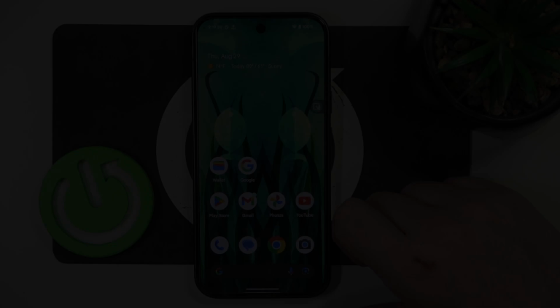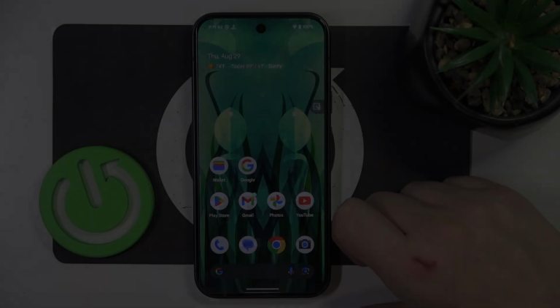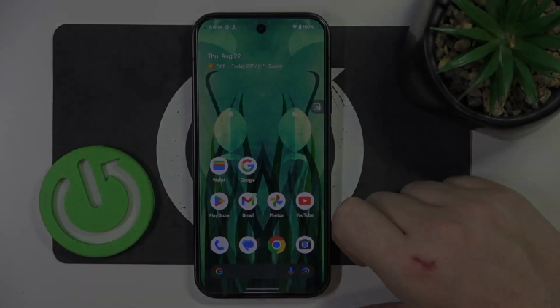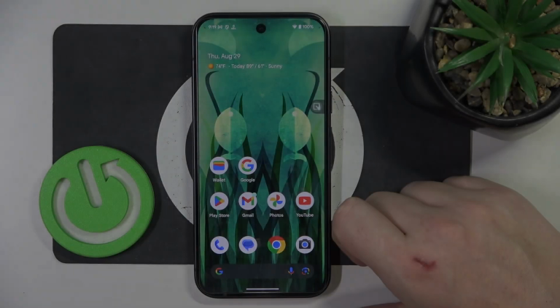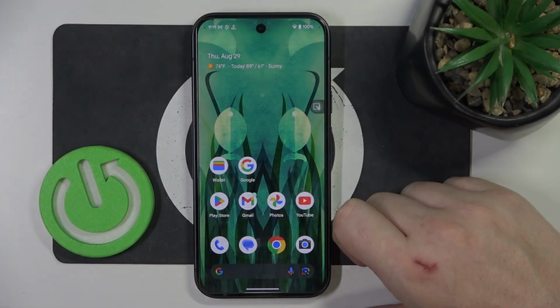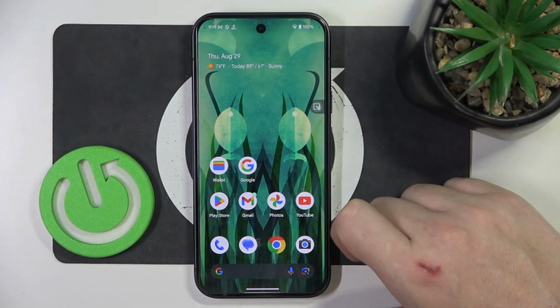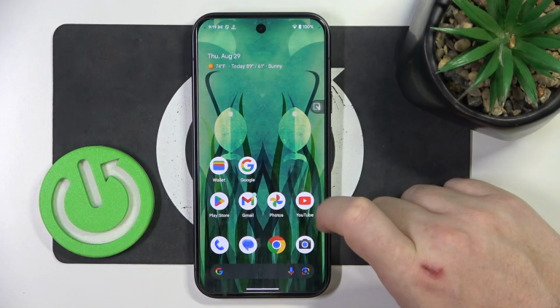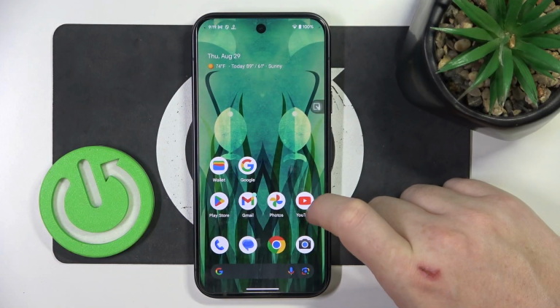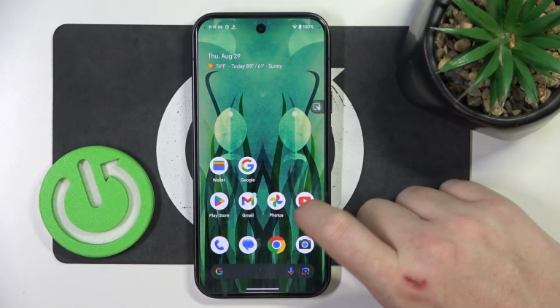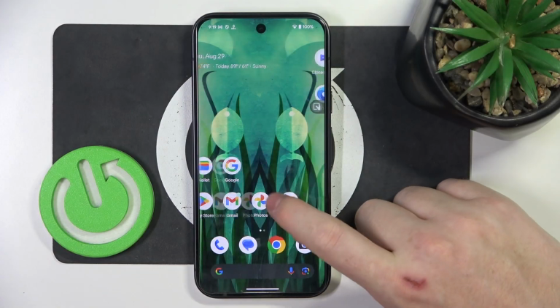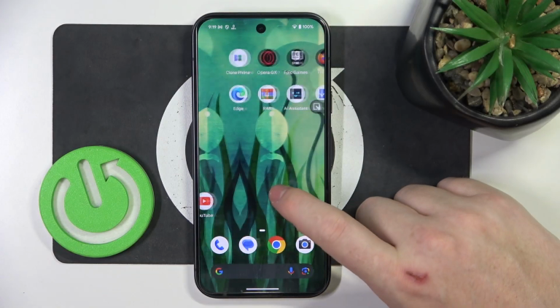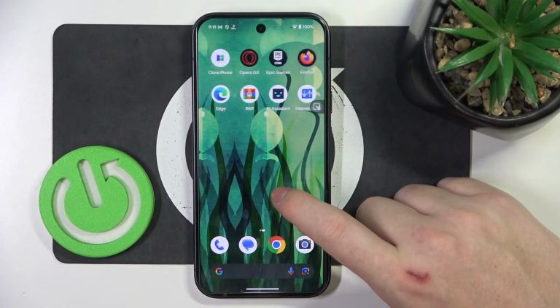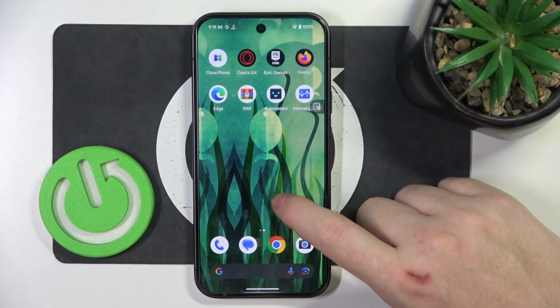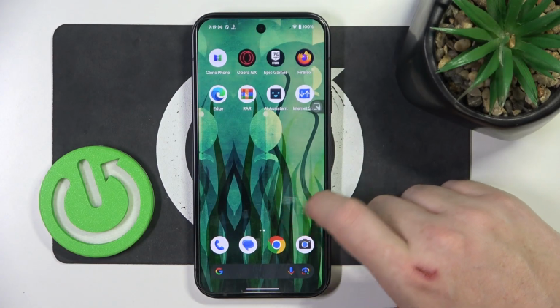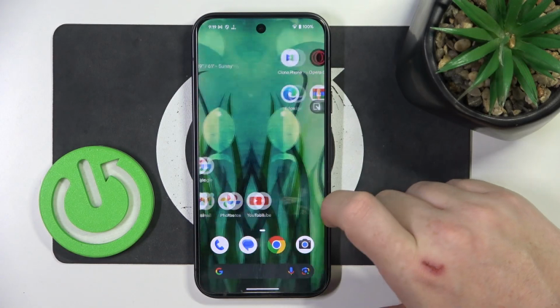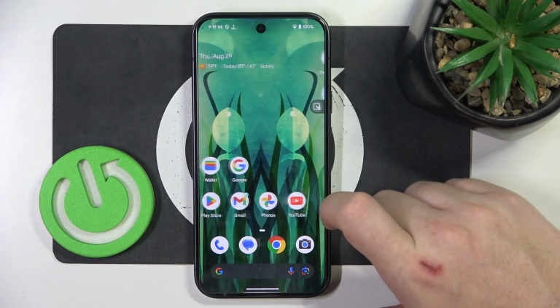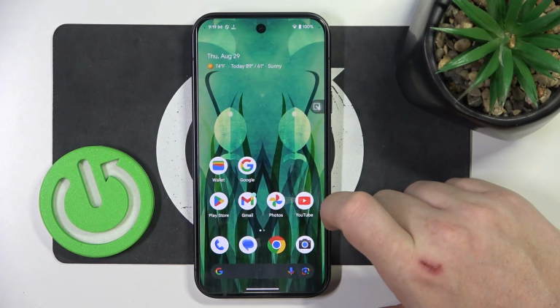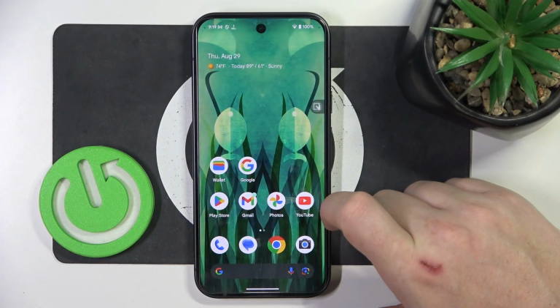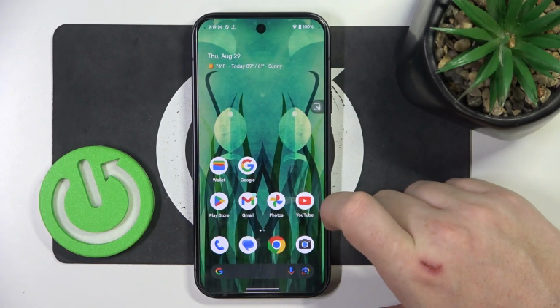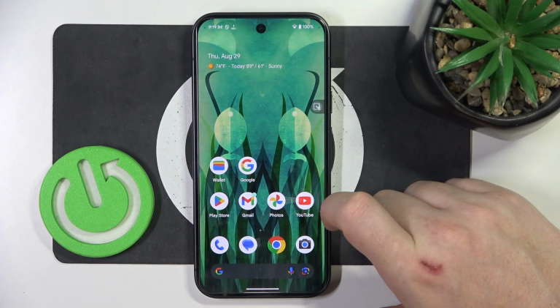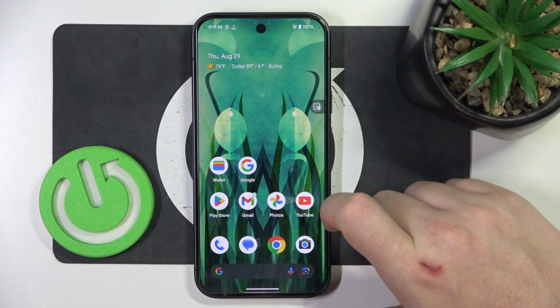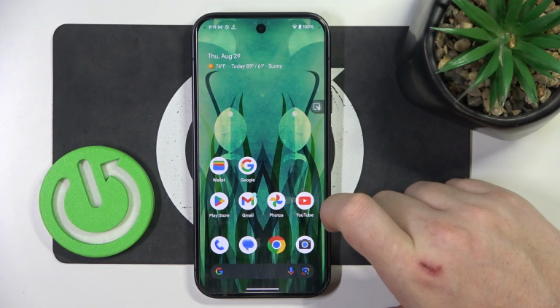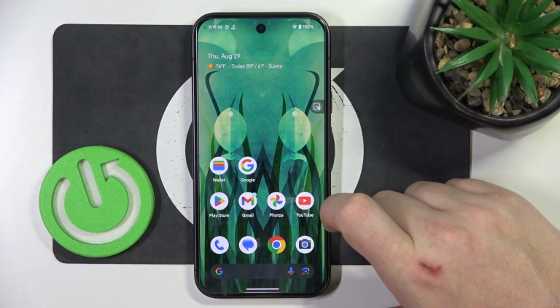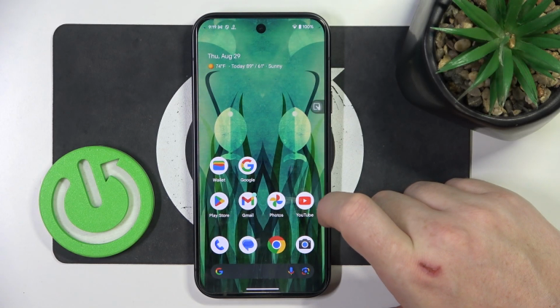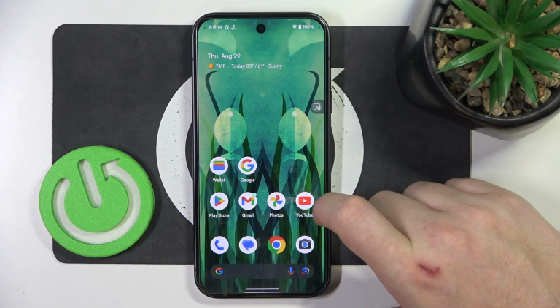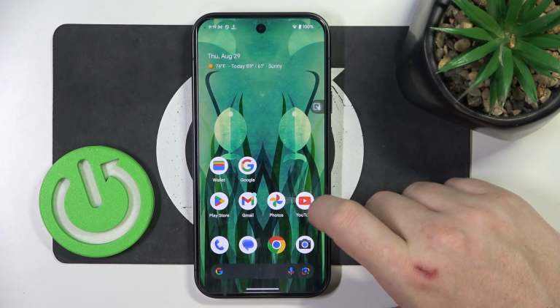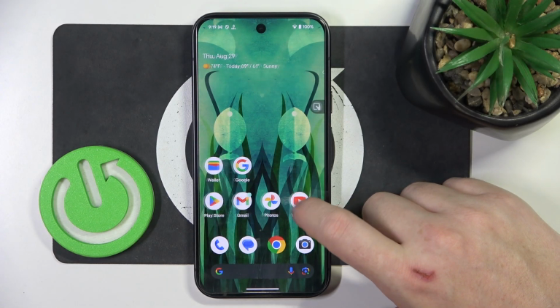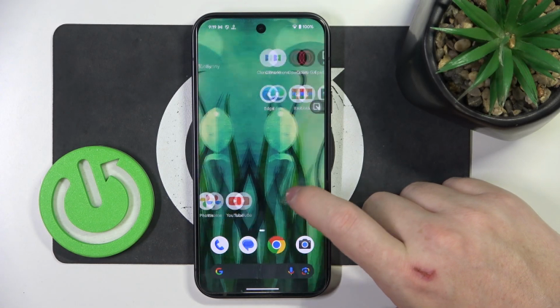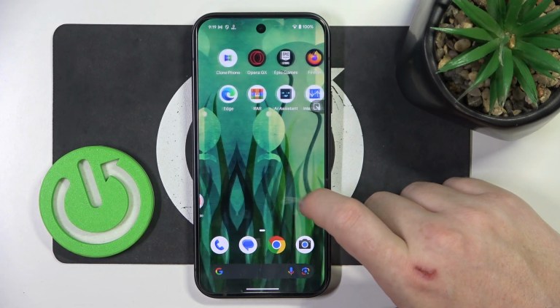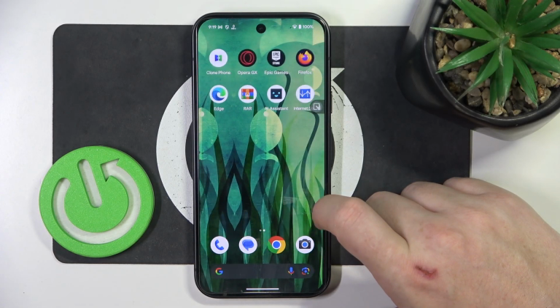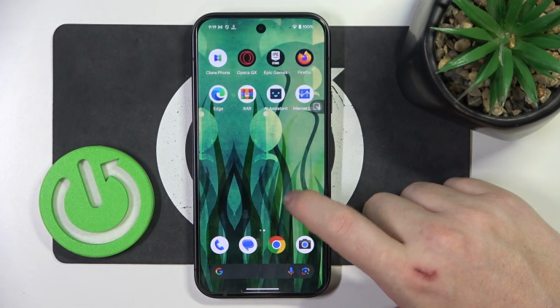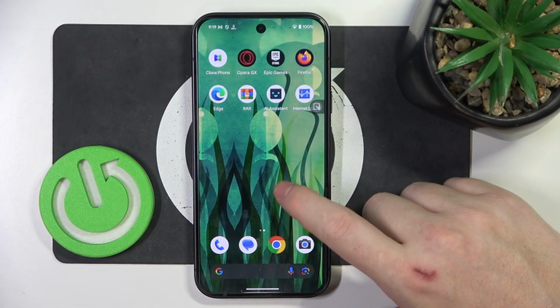In this video I want to show you how to set up Google Pixel 9 for a senior person.